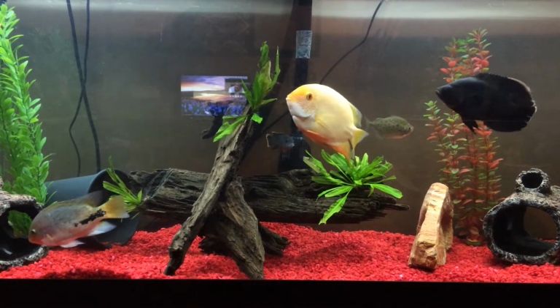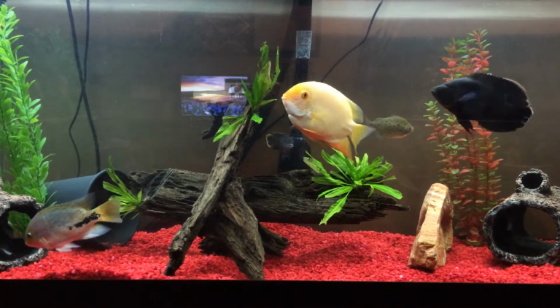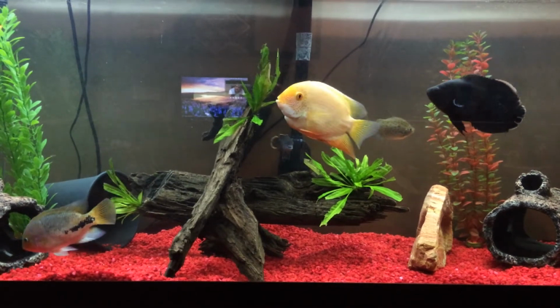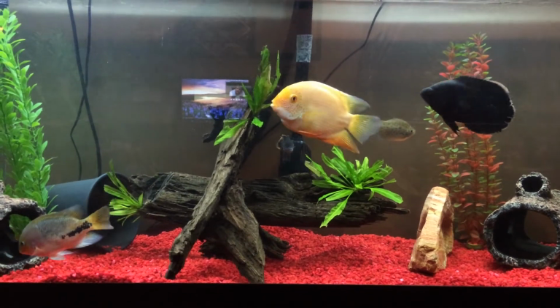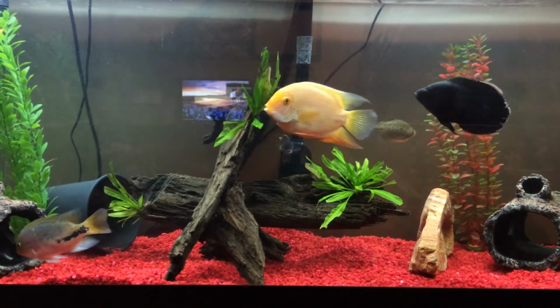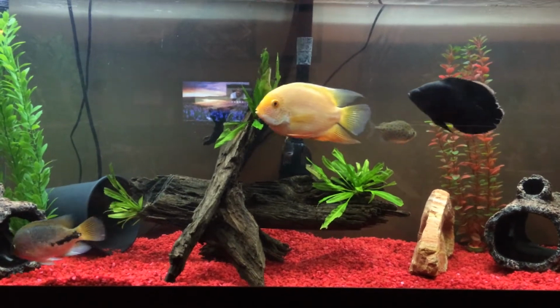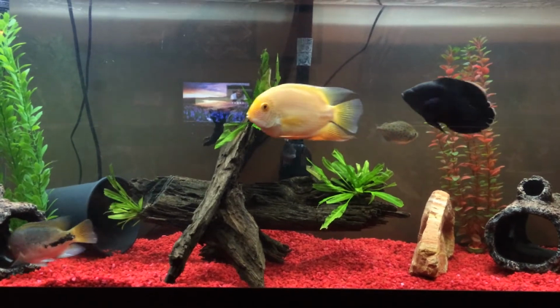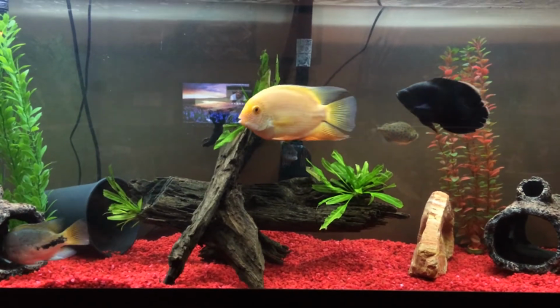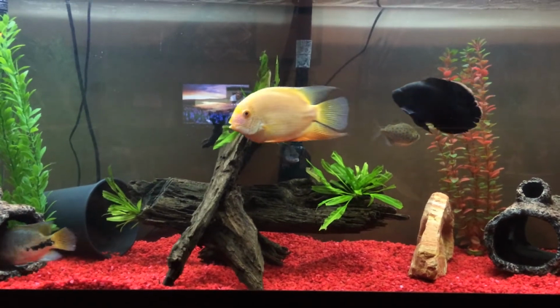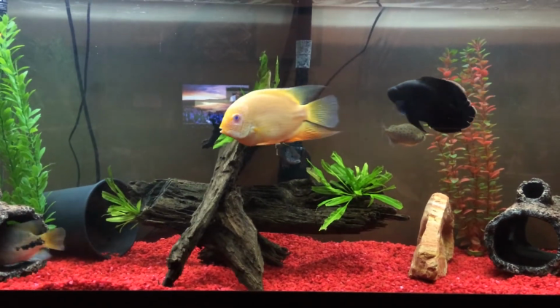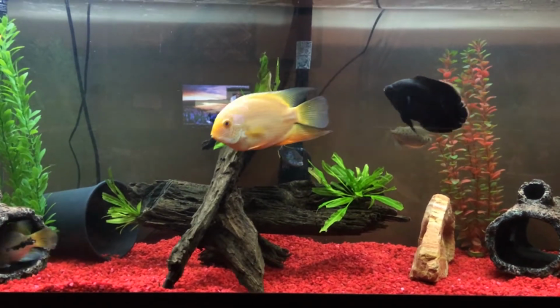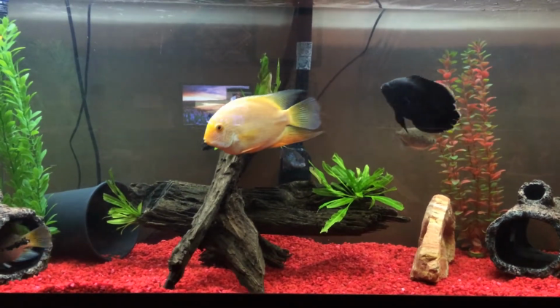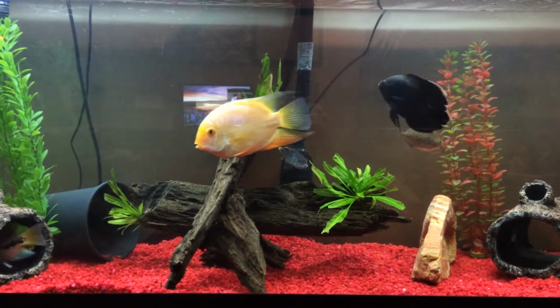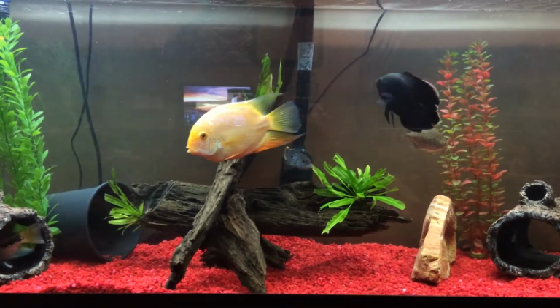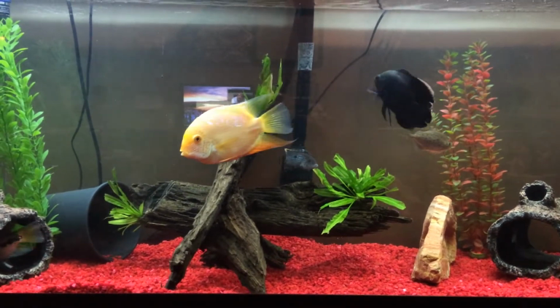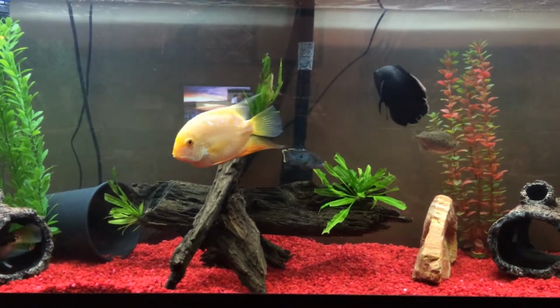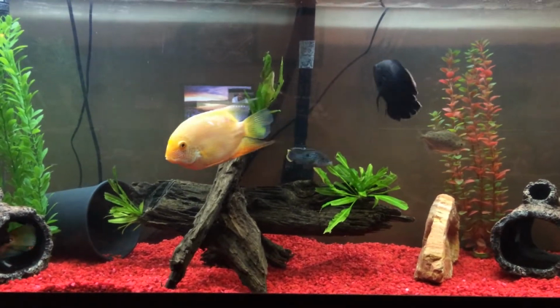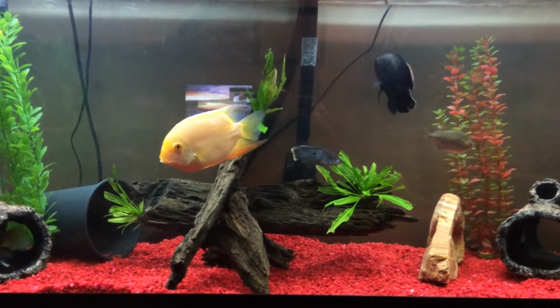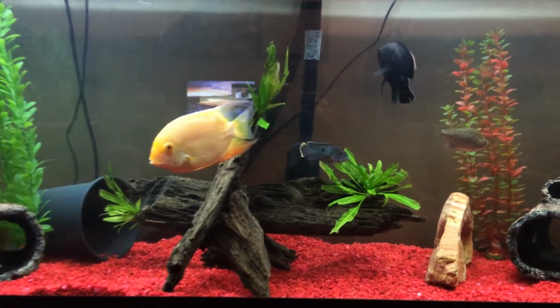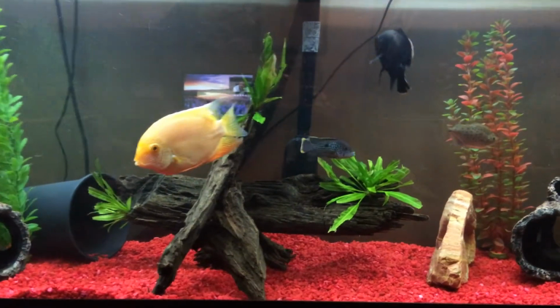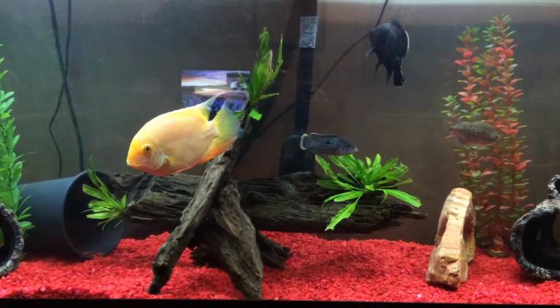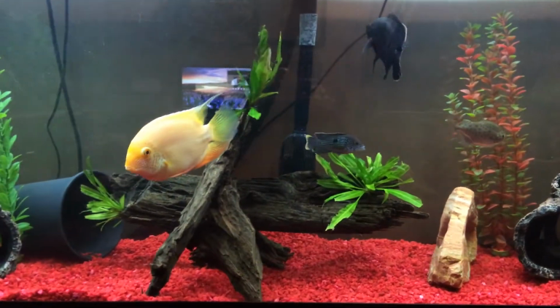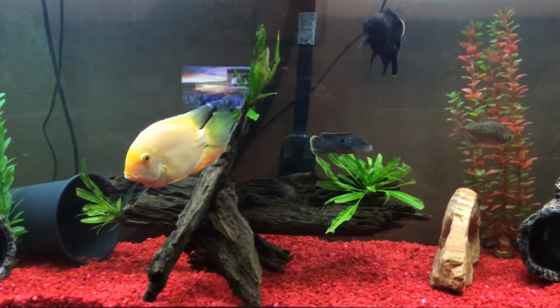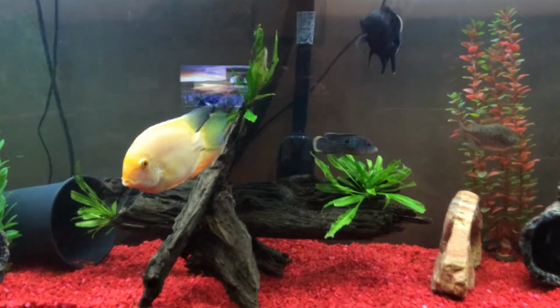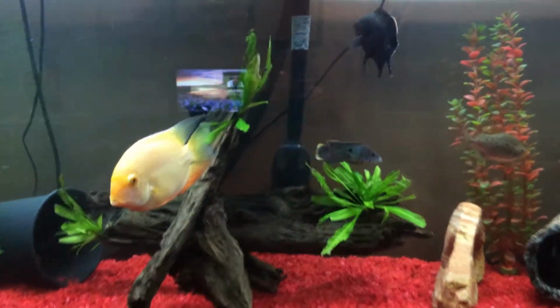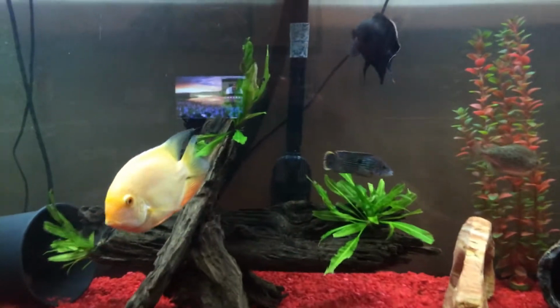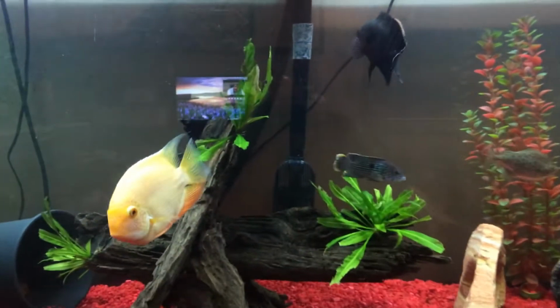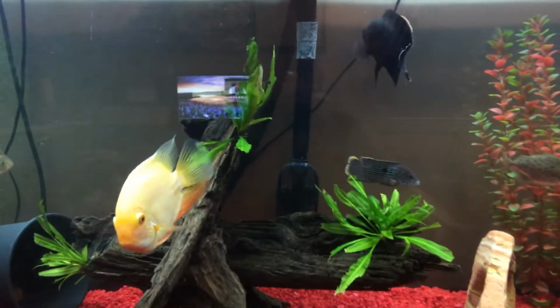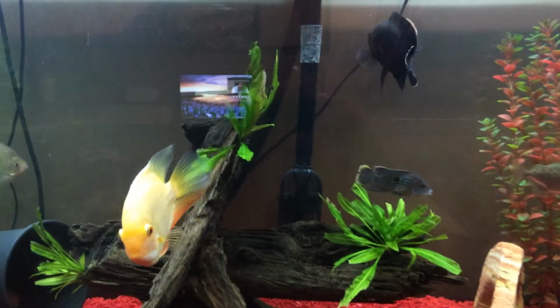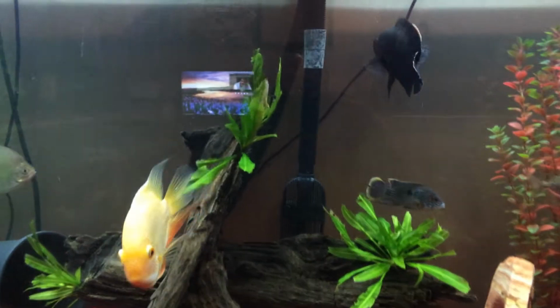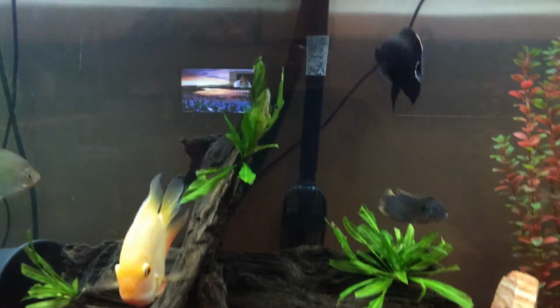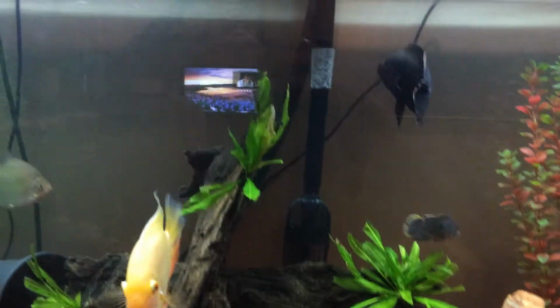Alright, so we're going to give a little food to the big tank and see how they get on.